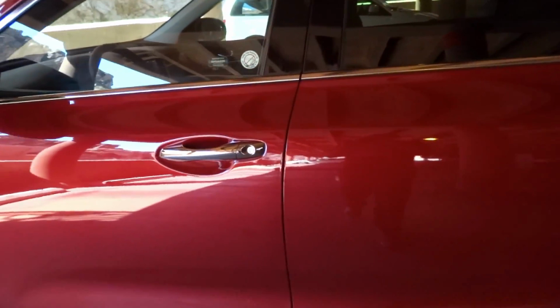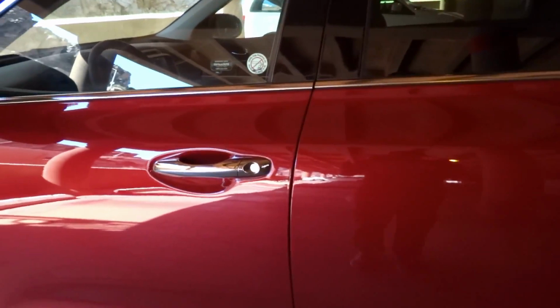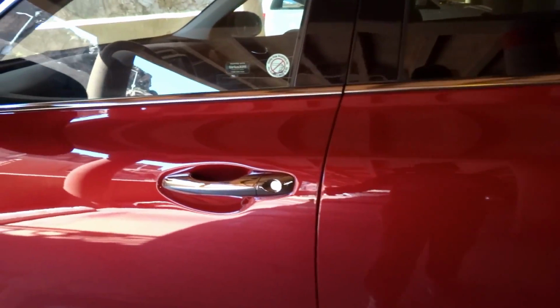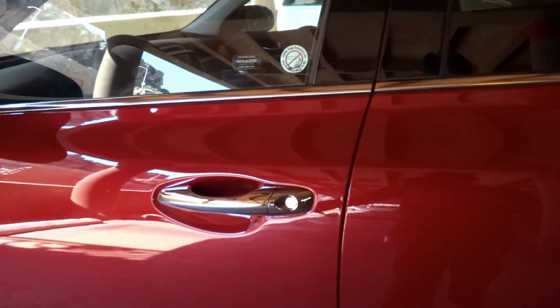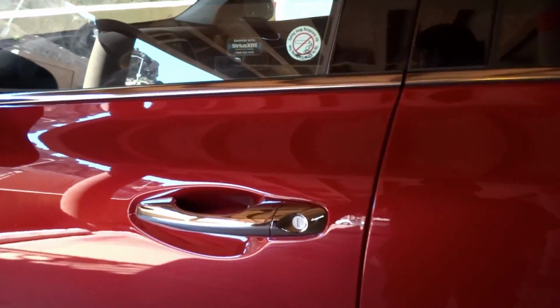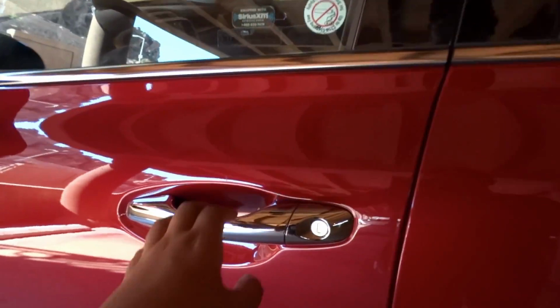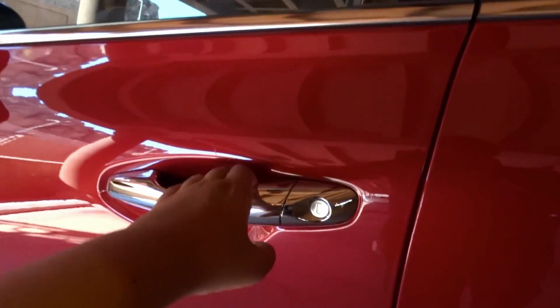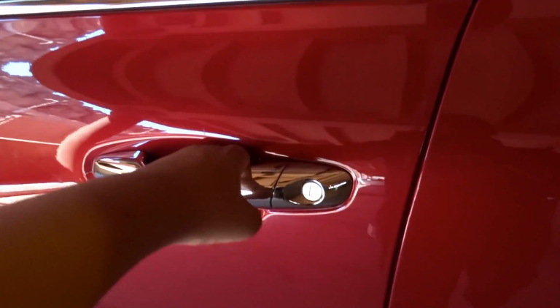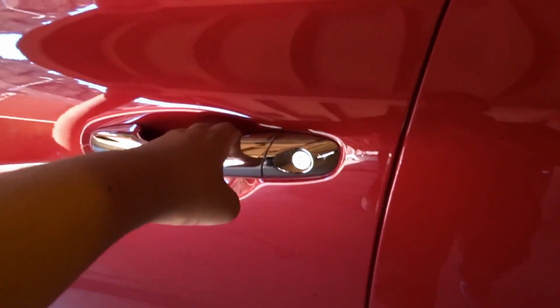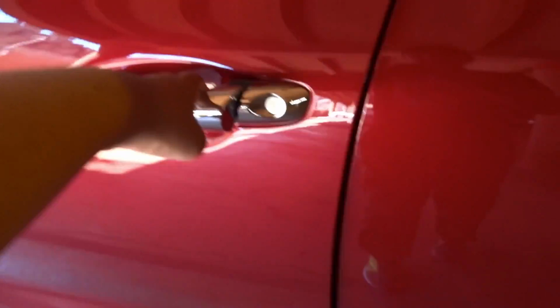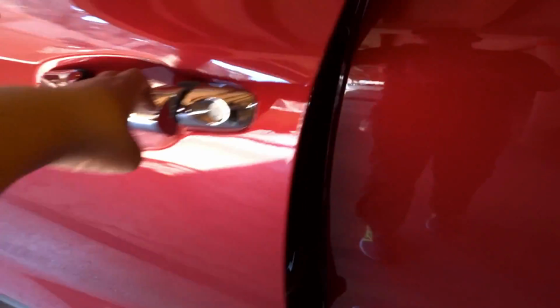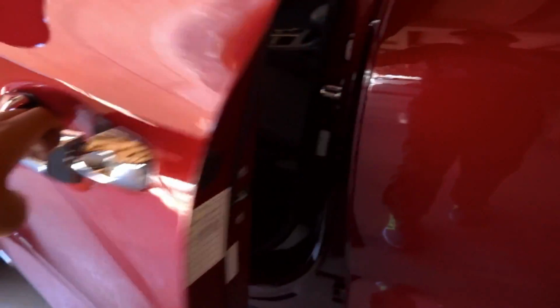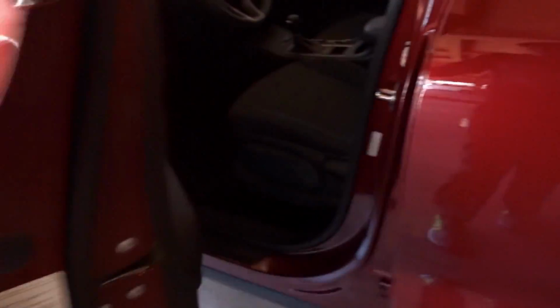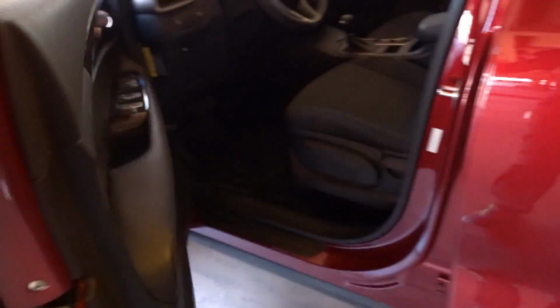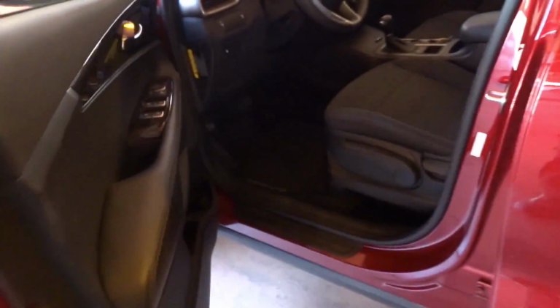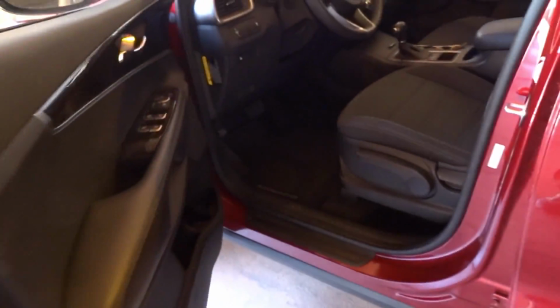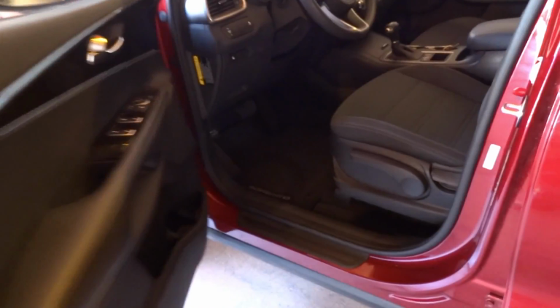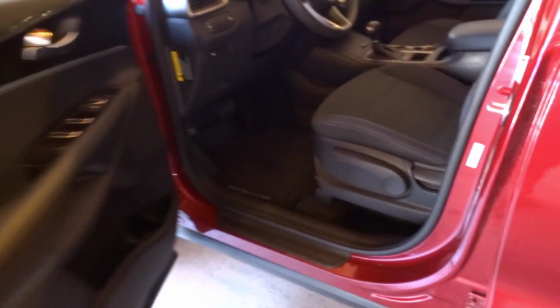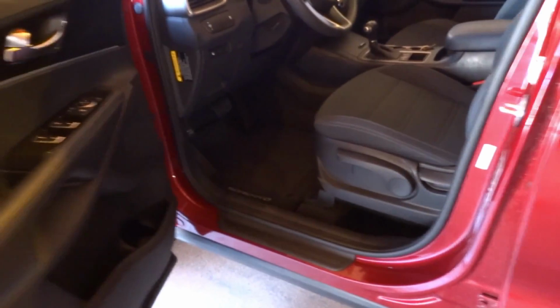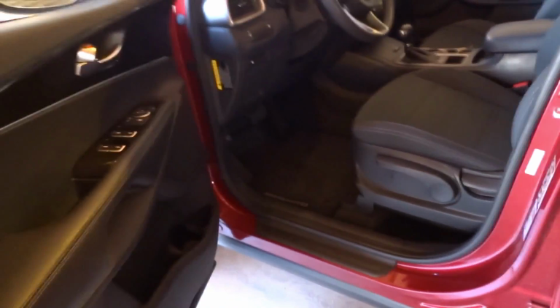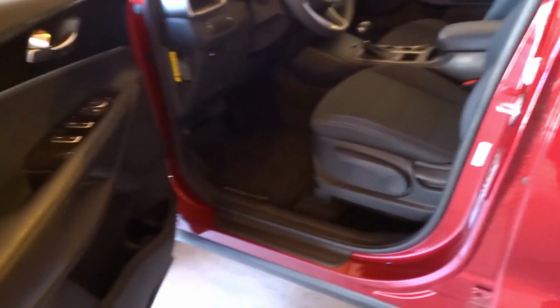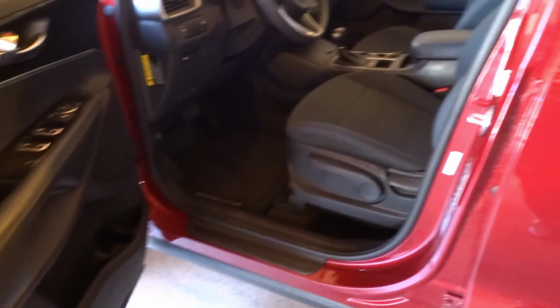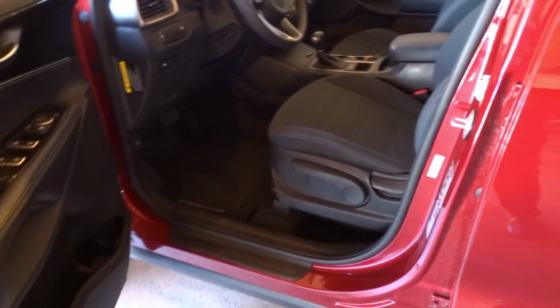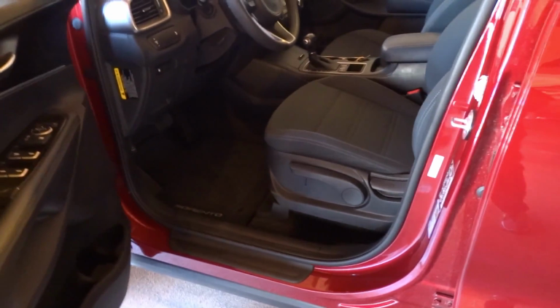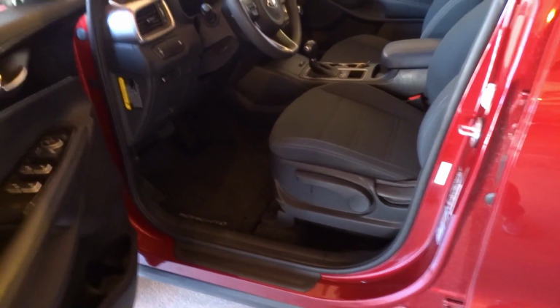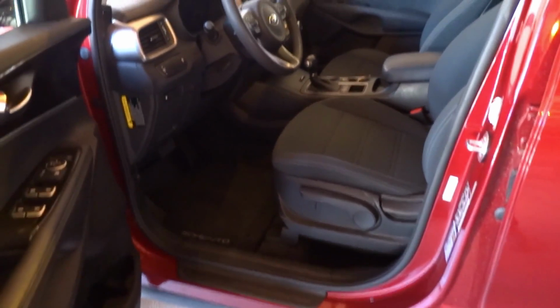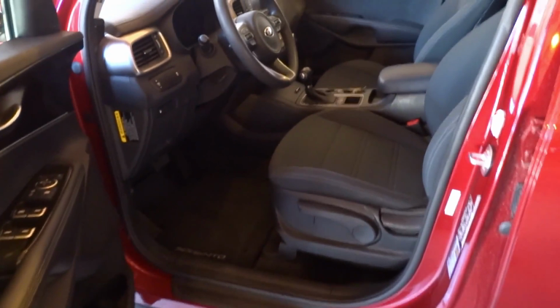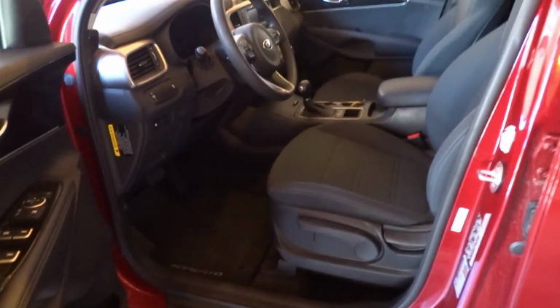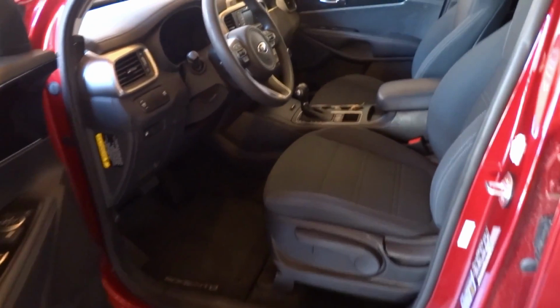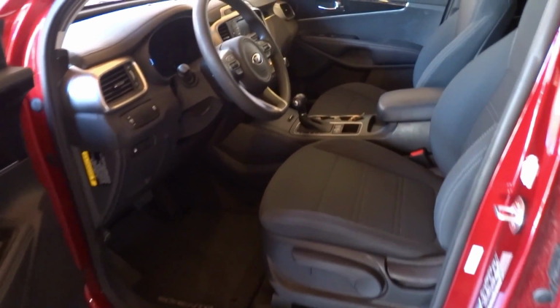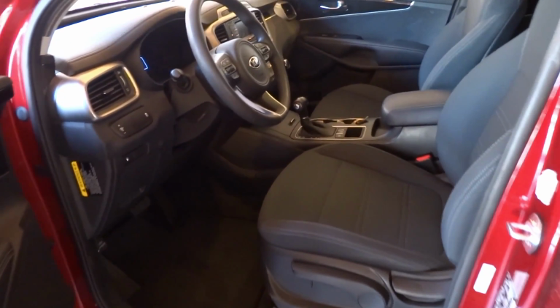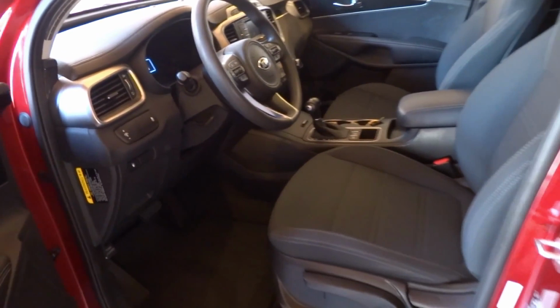It's a full red exterior featuring a full black cloth interior.